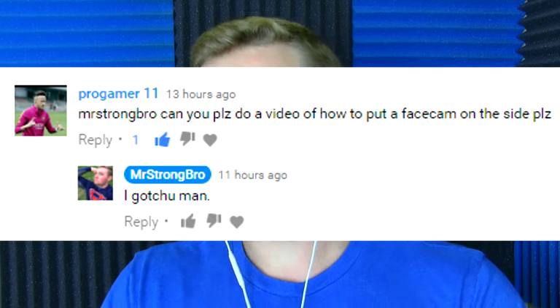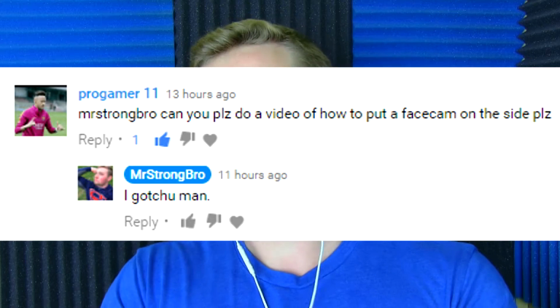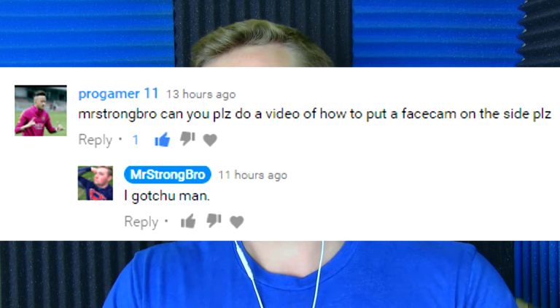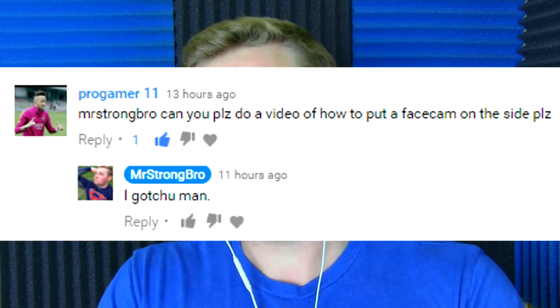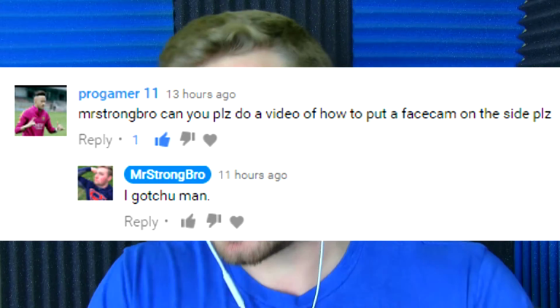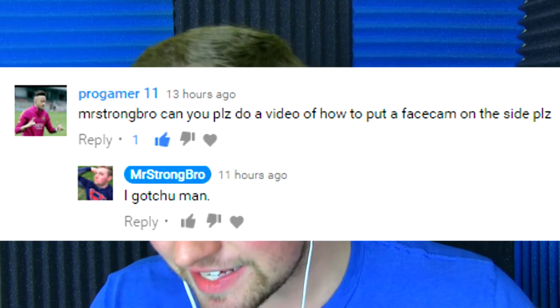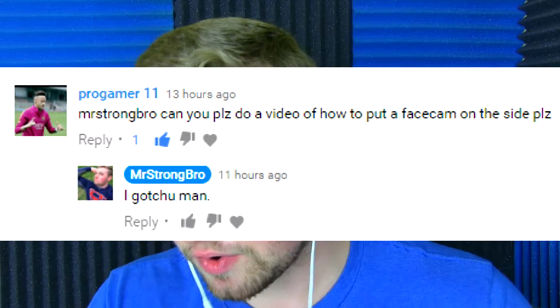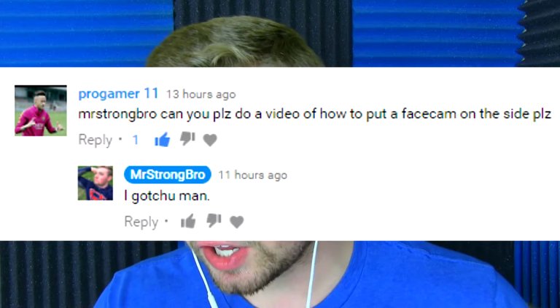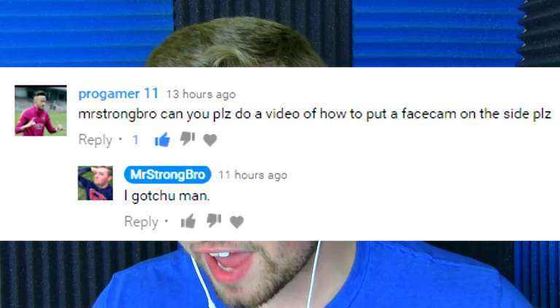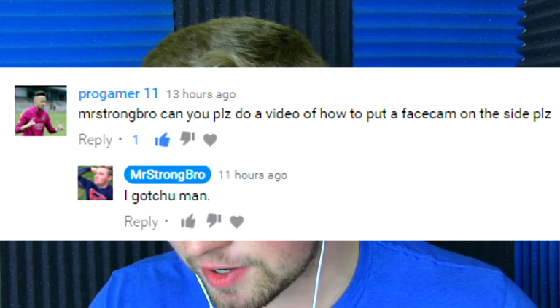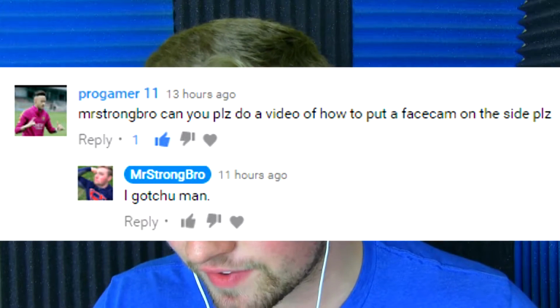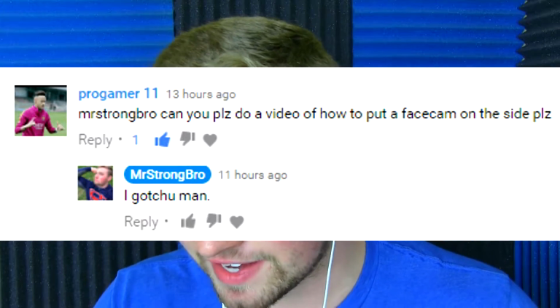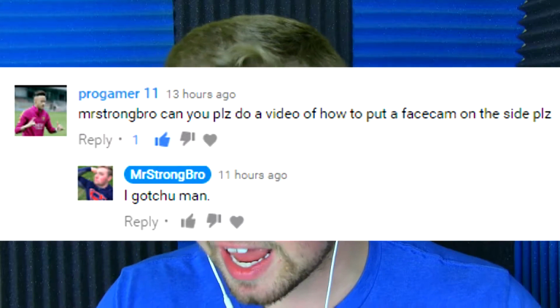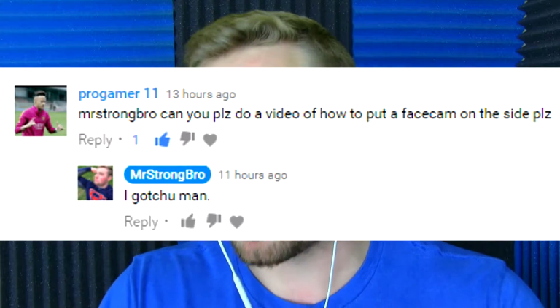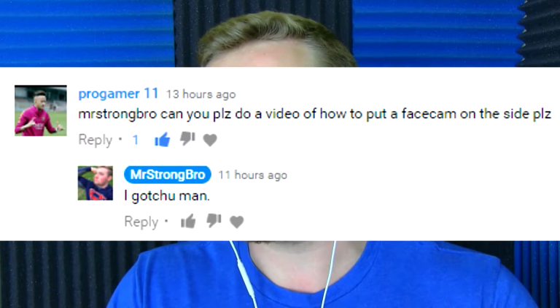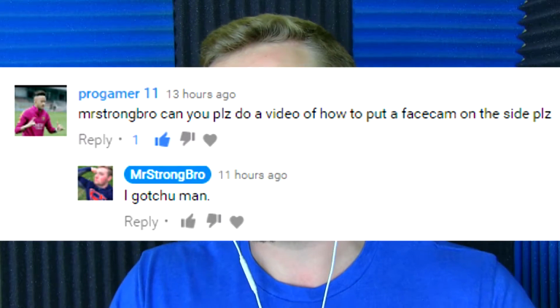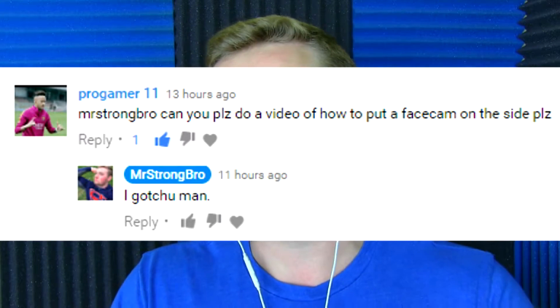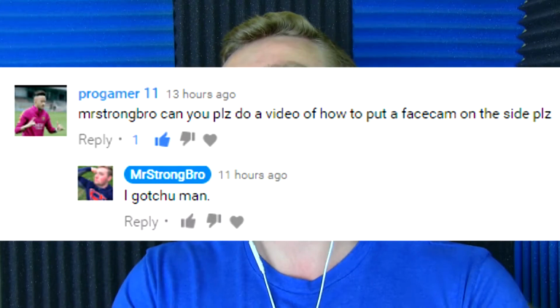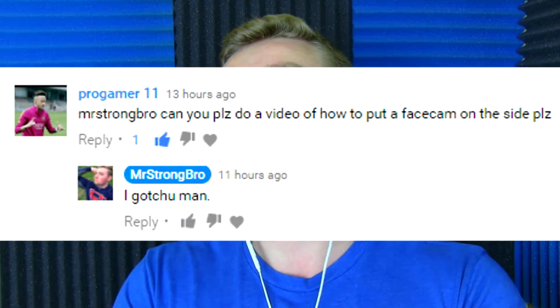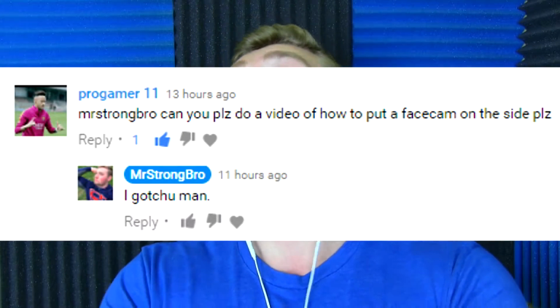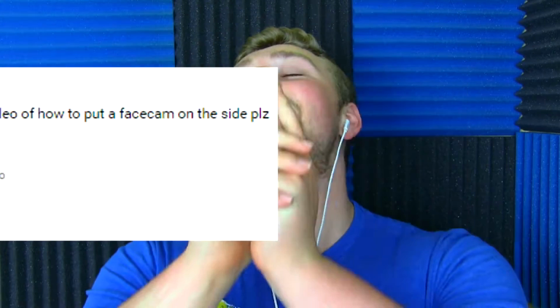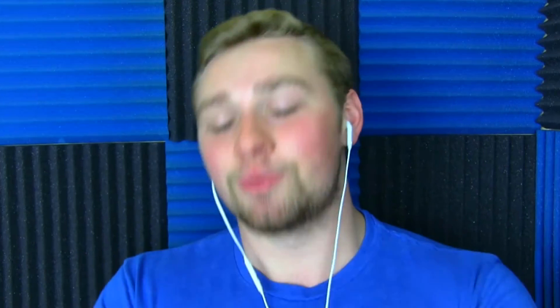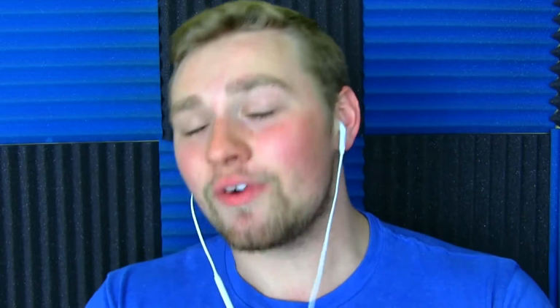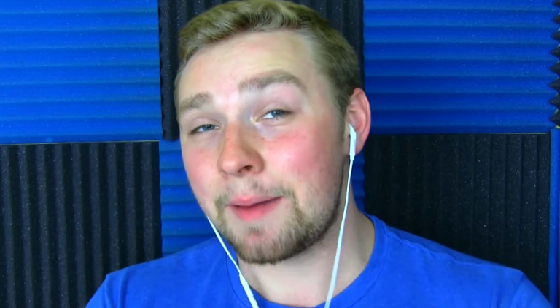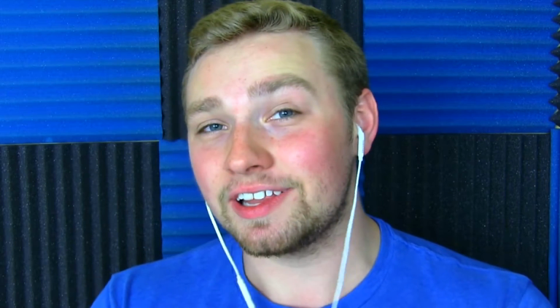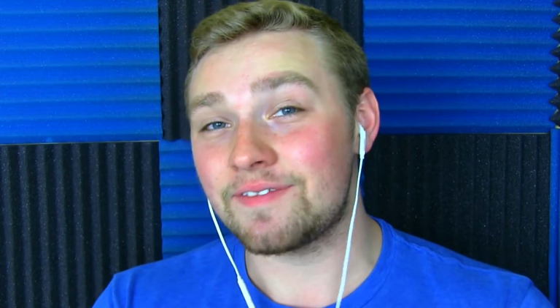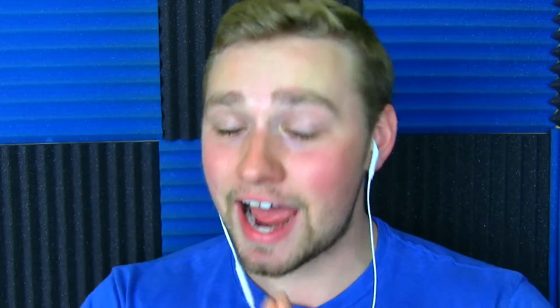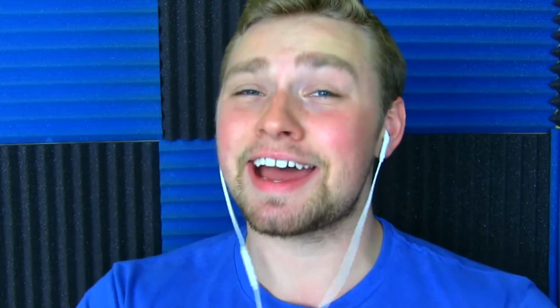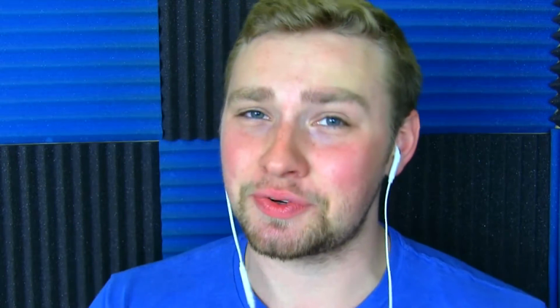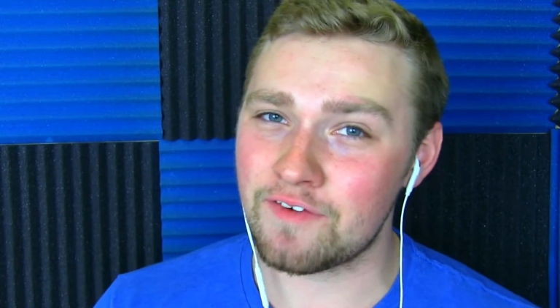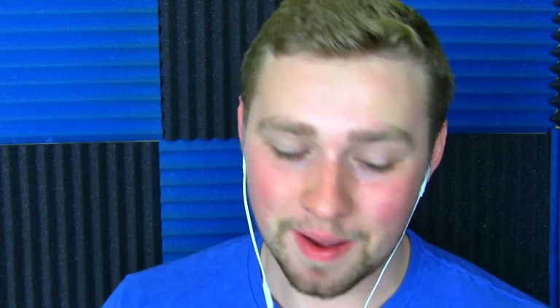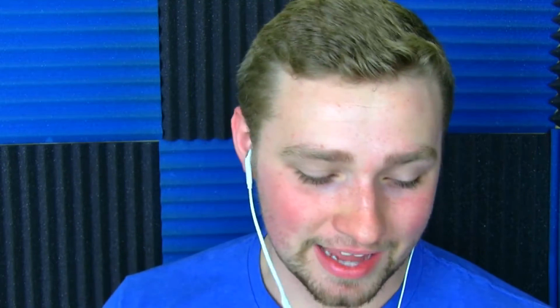Mr. Strongbro, can you please do a video of how to put a facecam on the side, please? ProGamer11, I got you covered, my man.